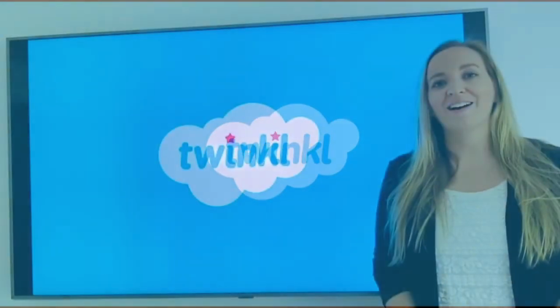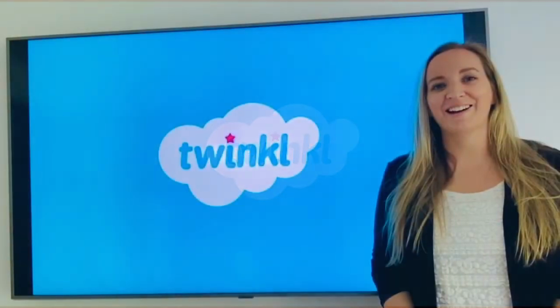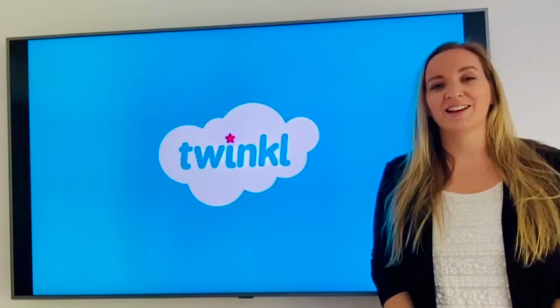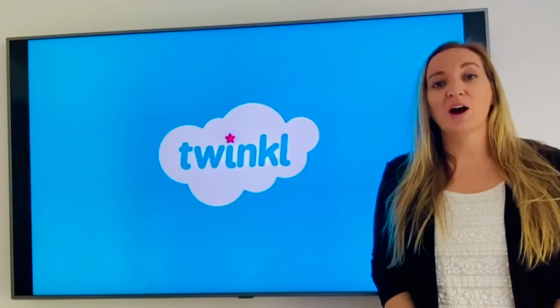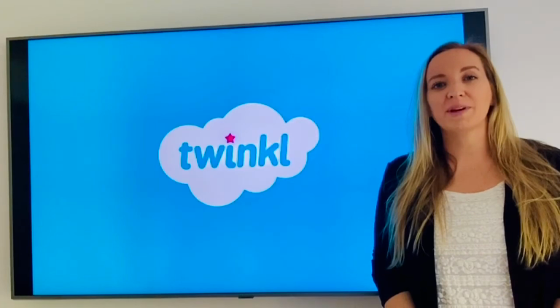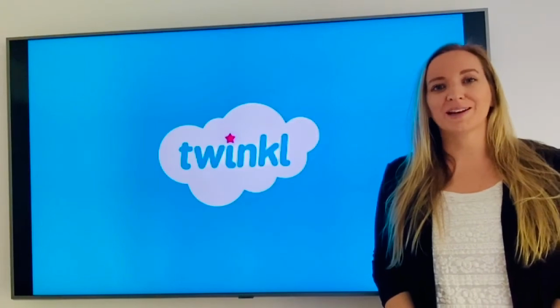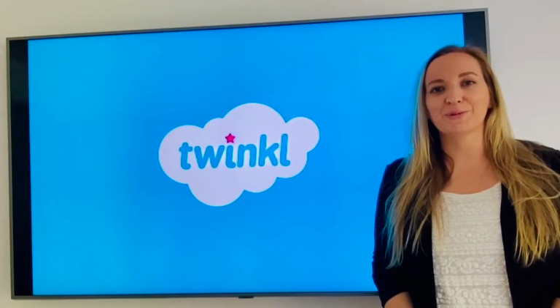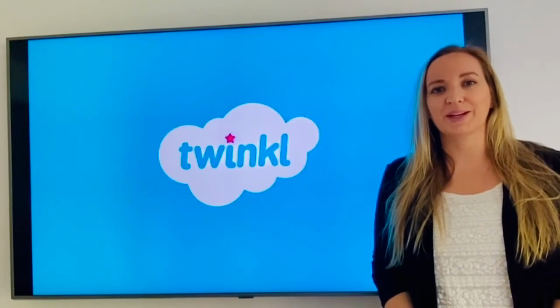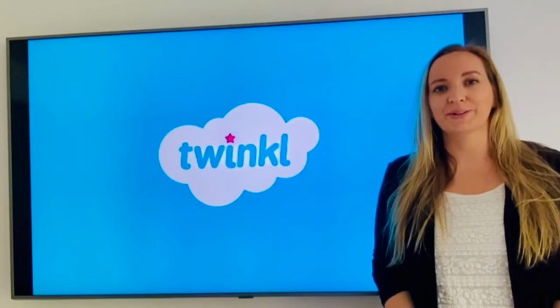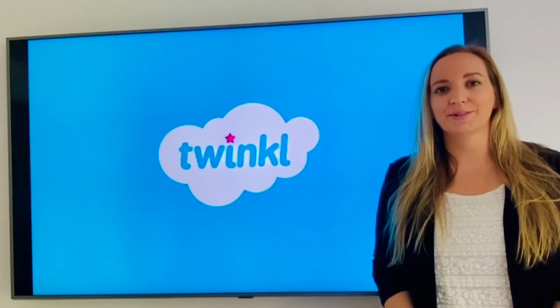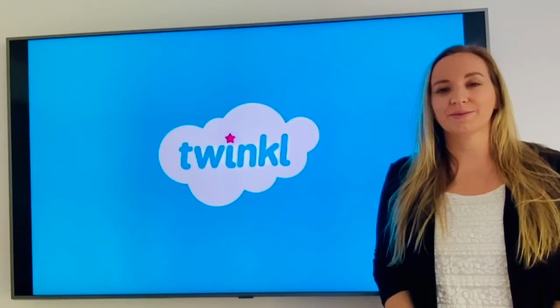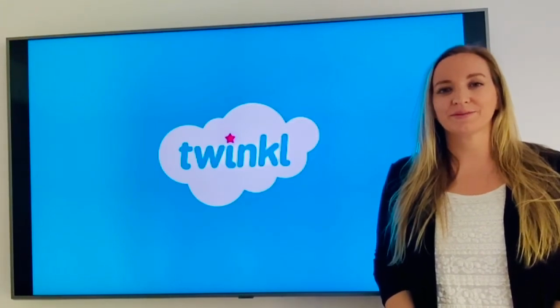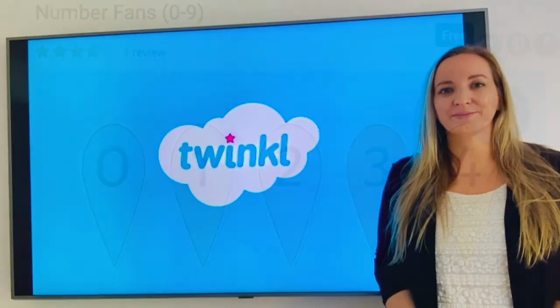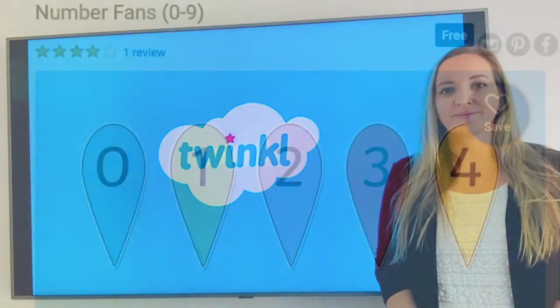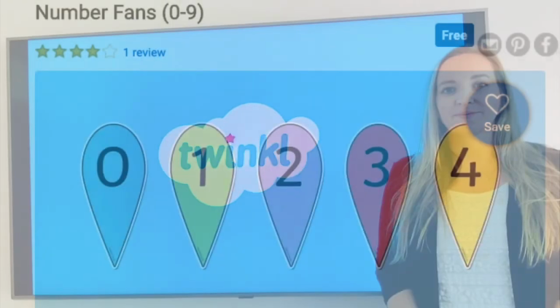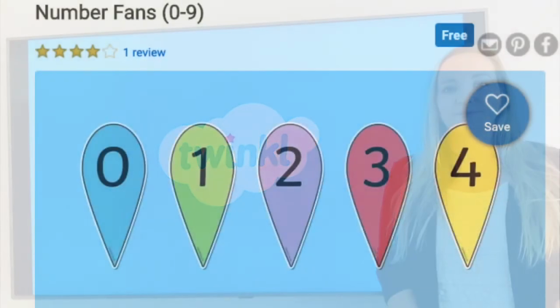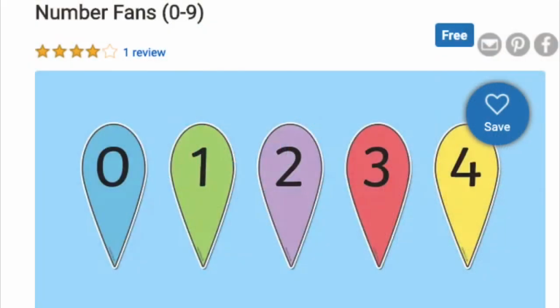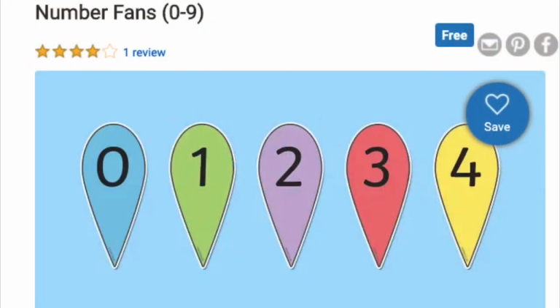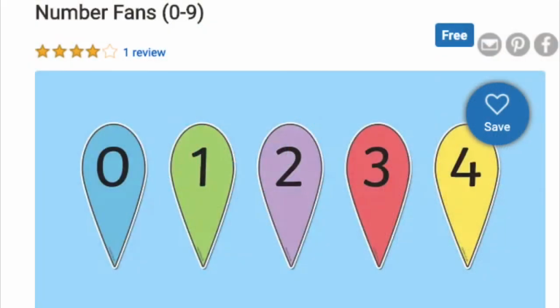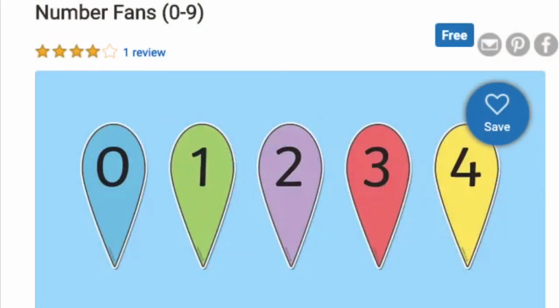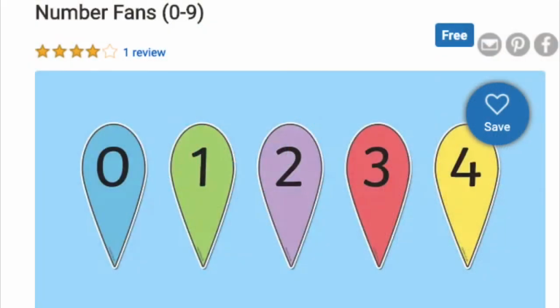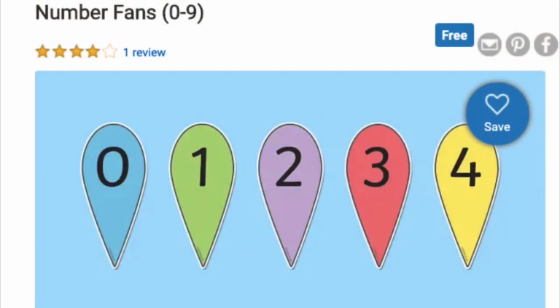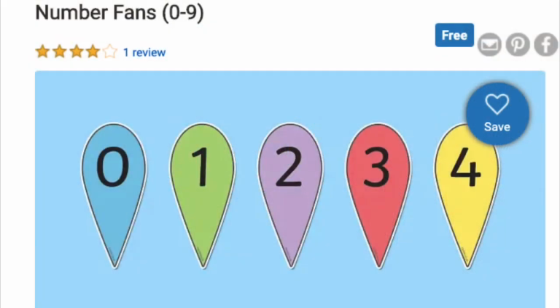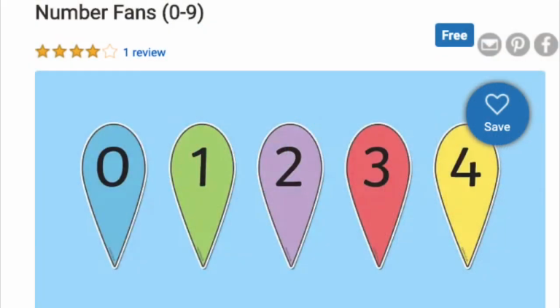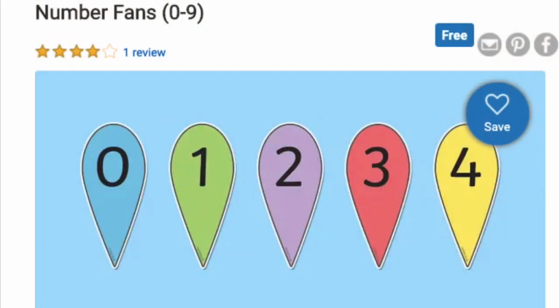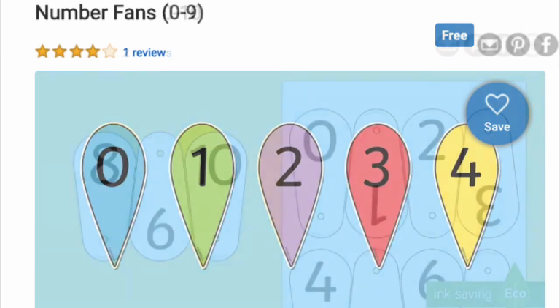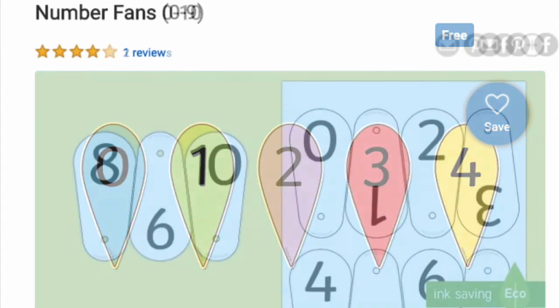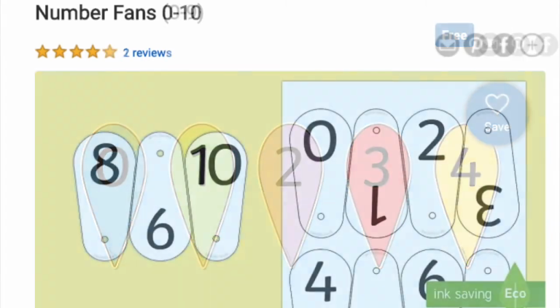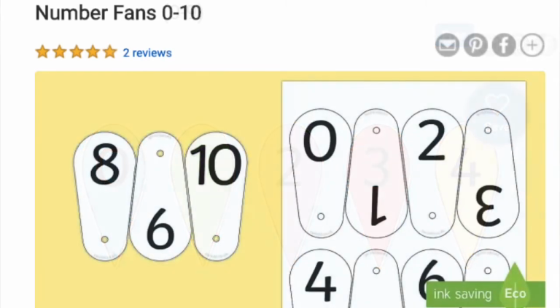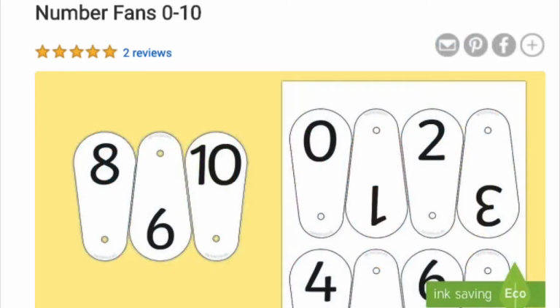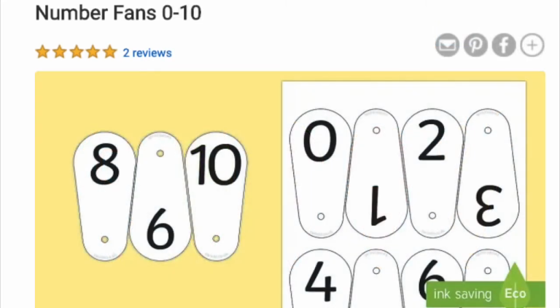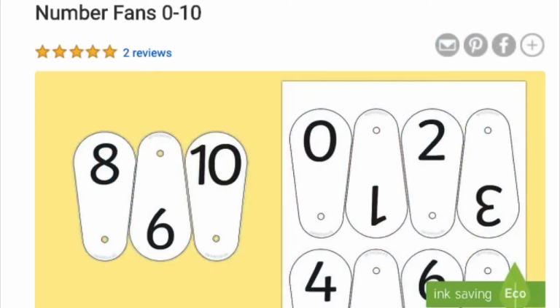Hi, I'm Nicola from Twinkle. Today I'm going to share with you some ways that you can use the Twinkle number fans.